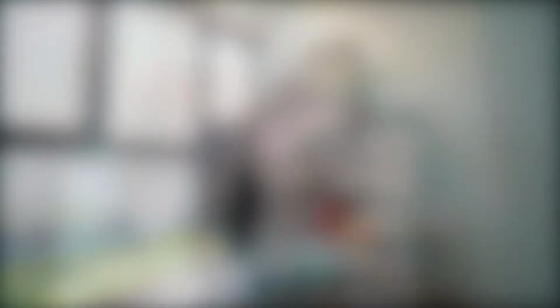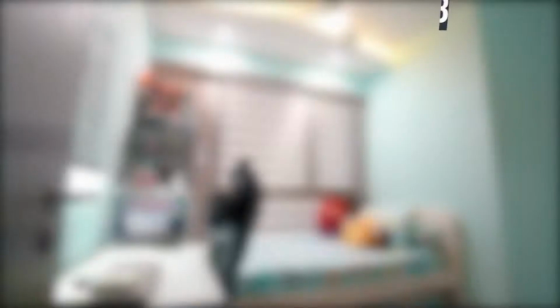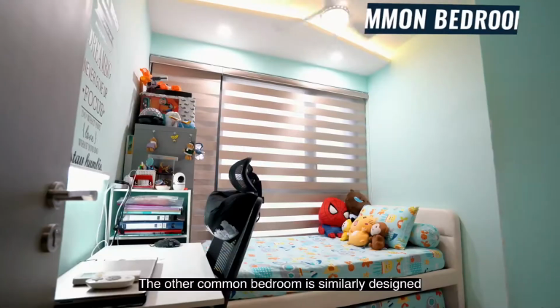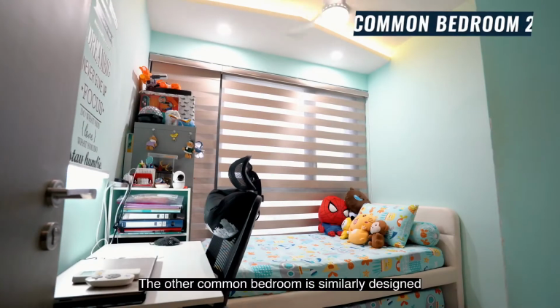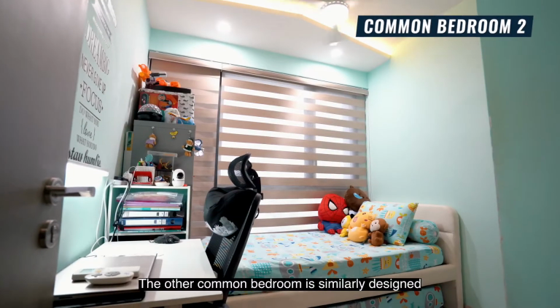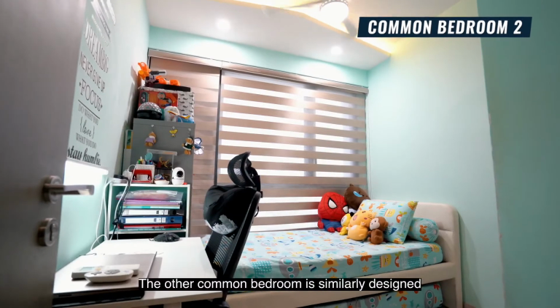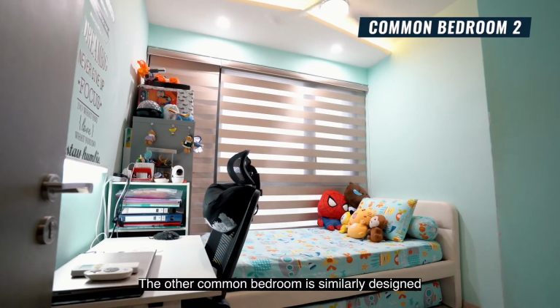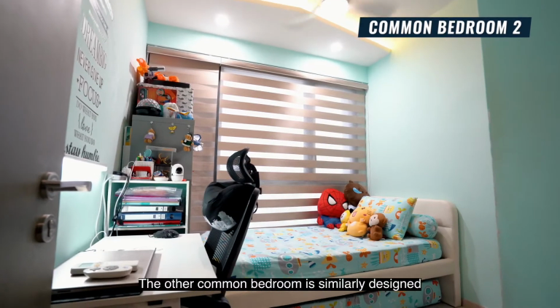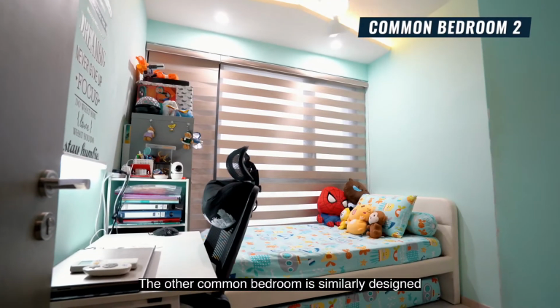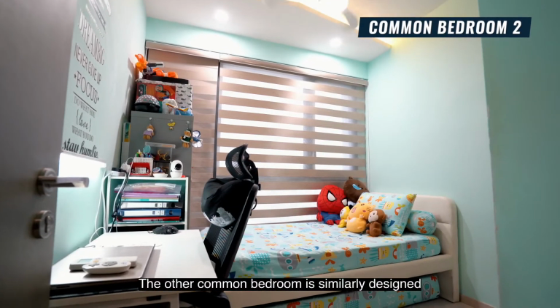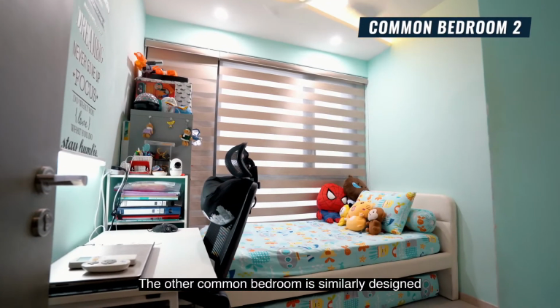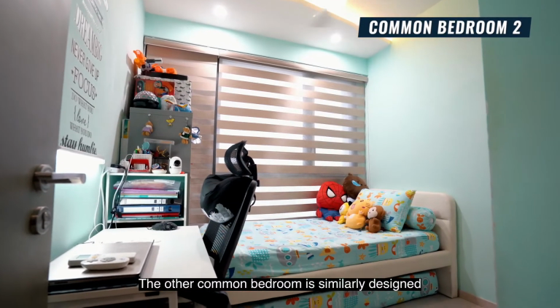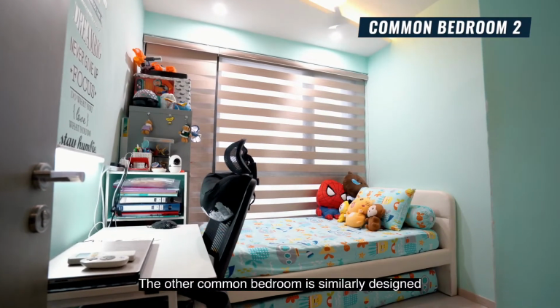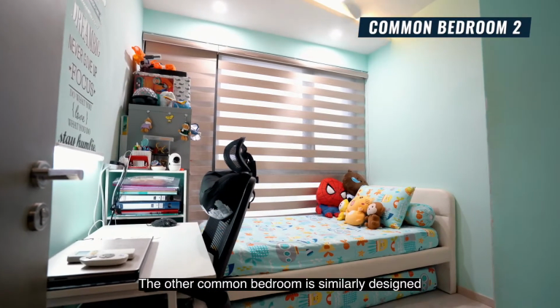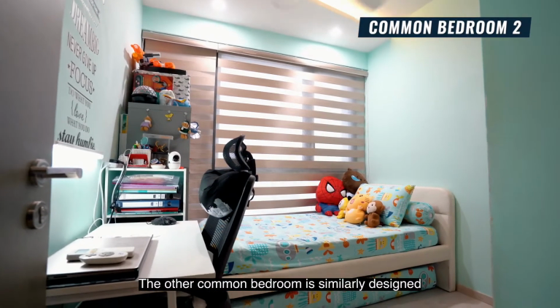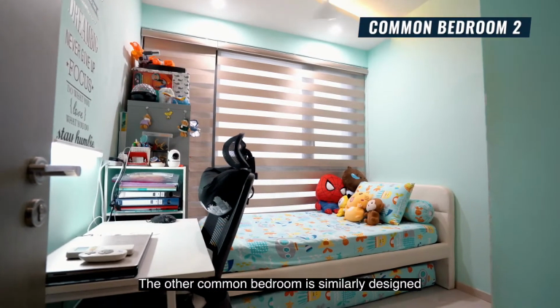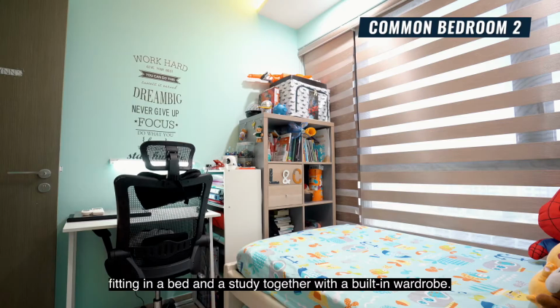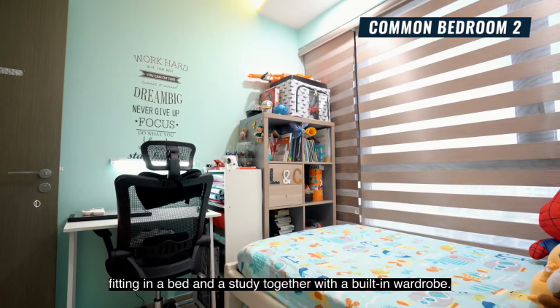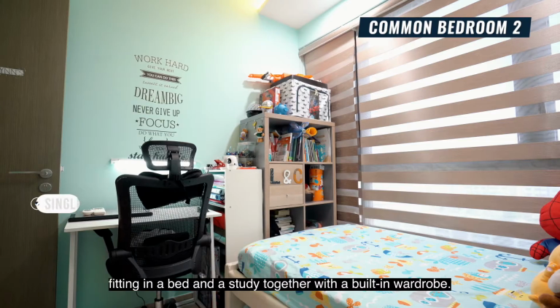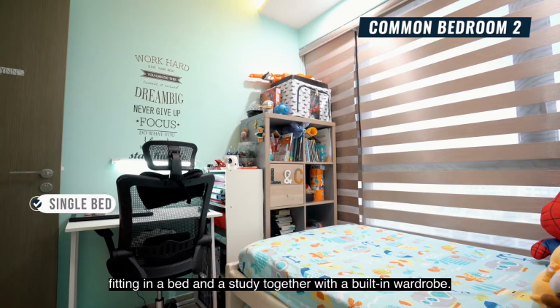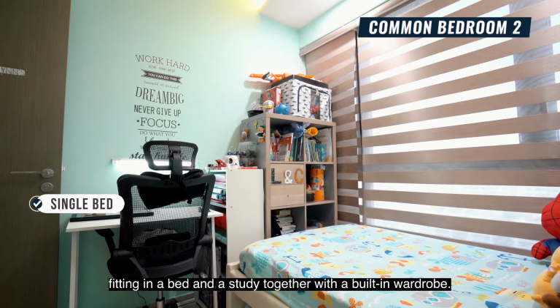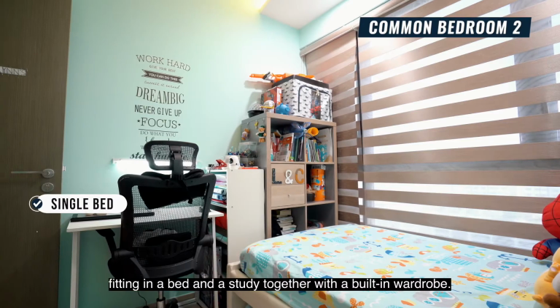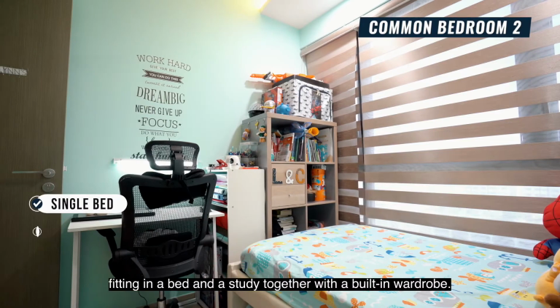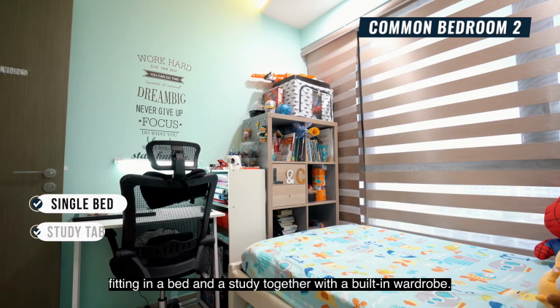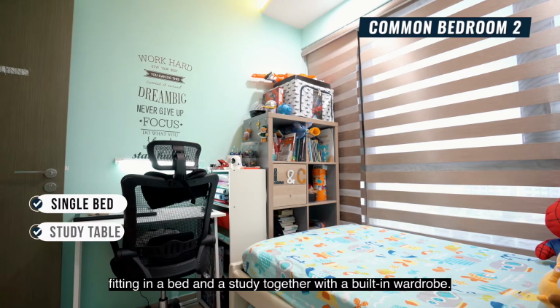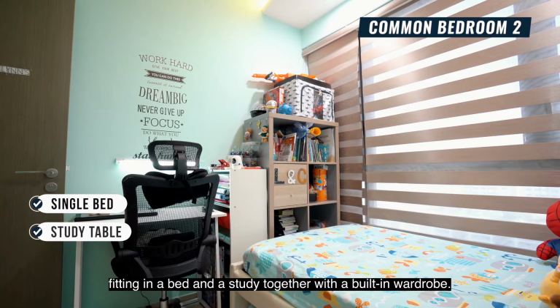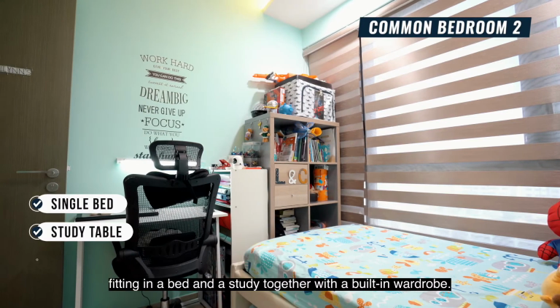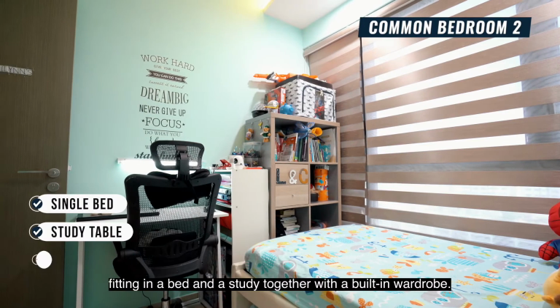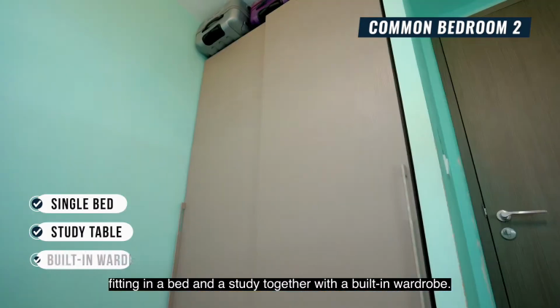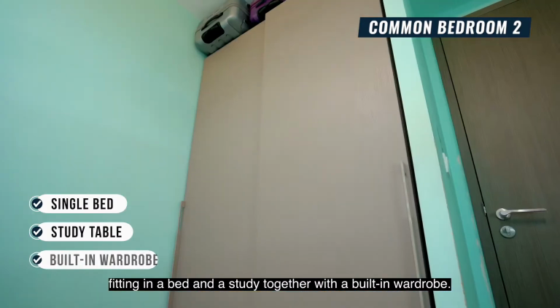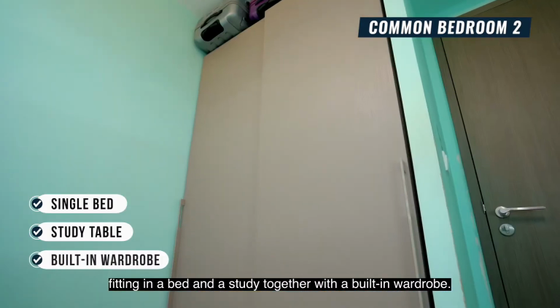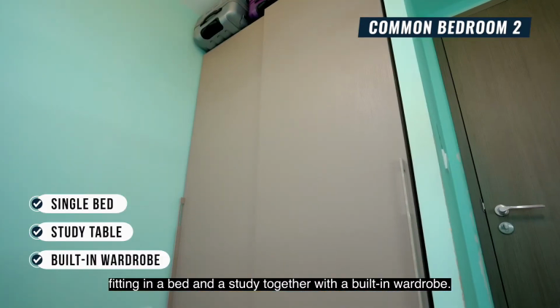The other common bedroom is similarly designed, fitting a bed and a study together with a built-in wardrobe.